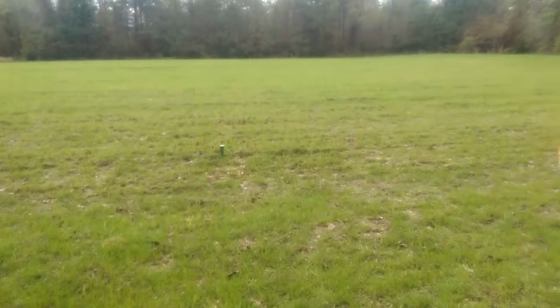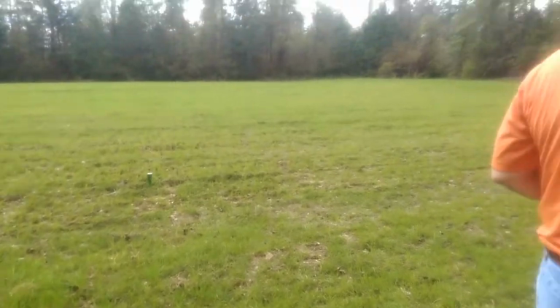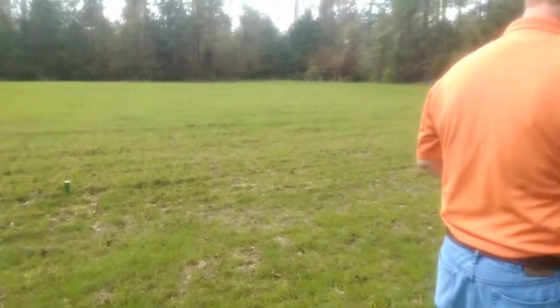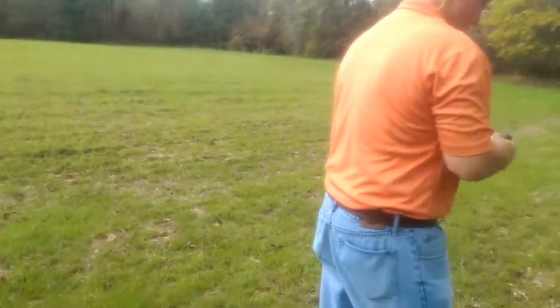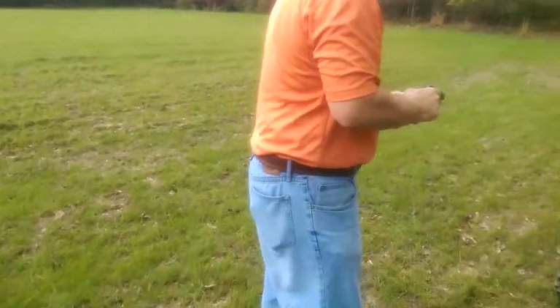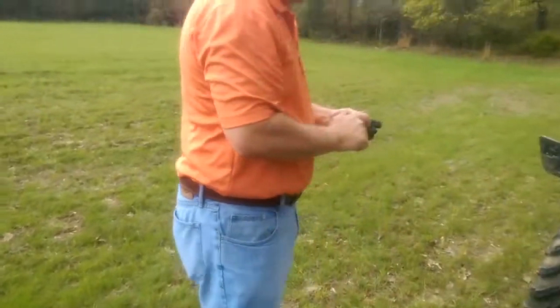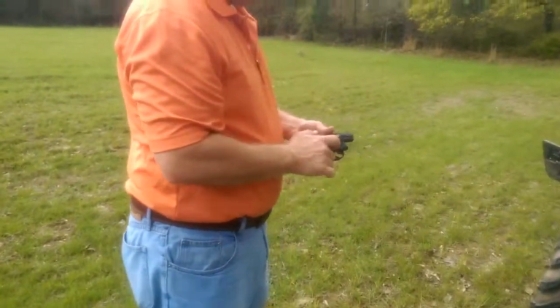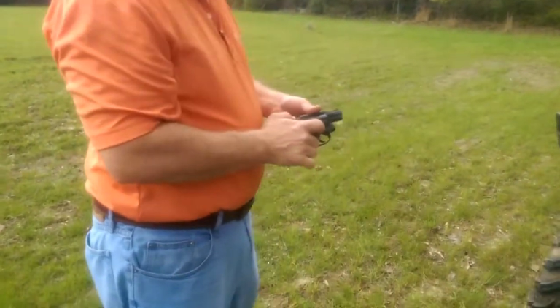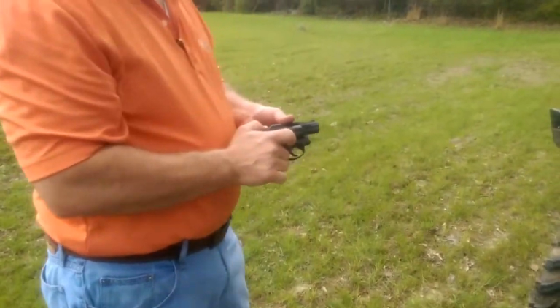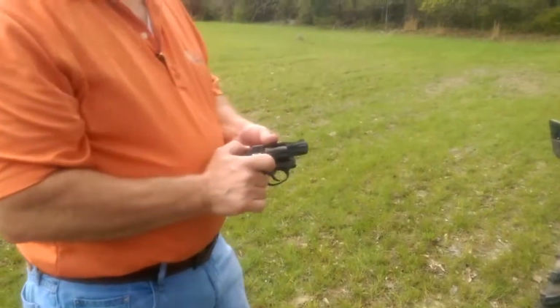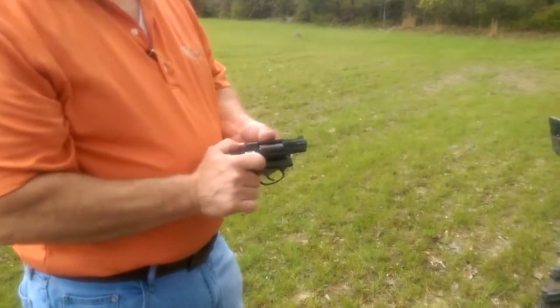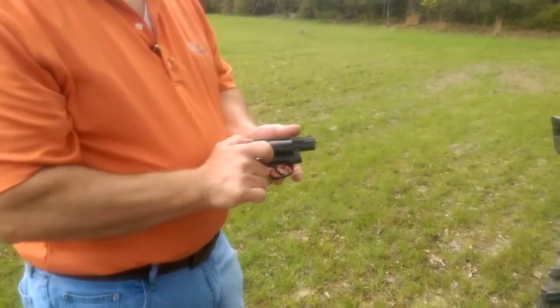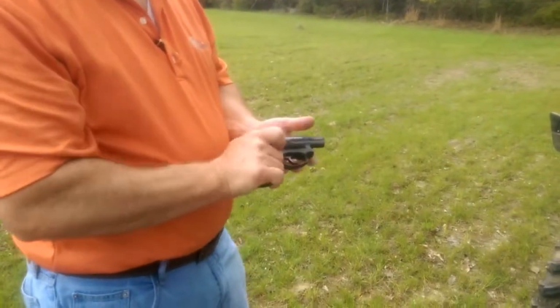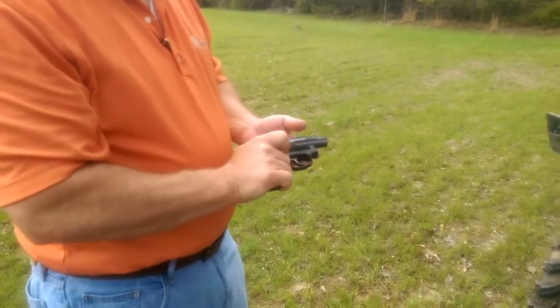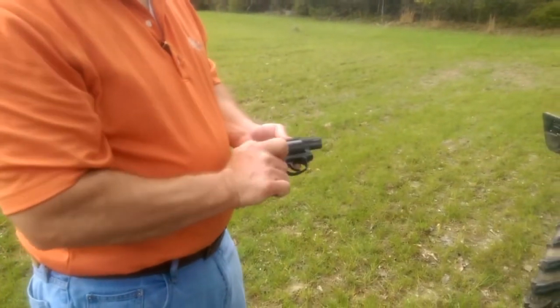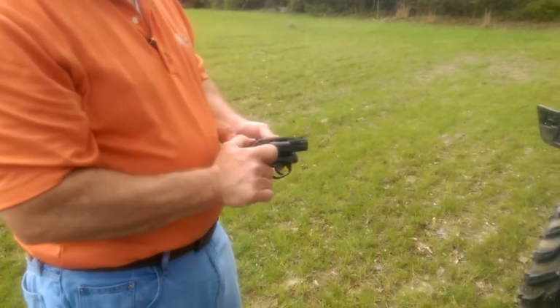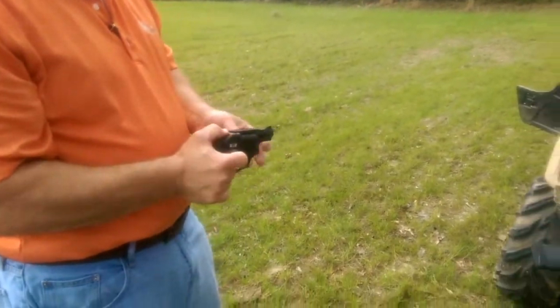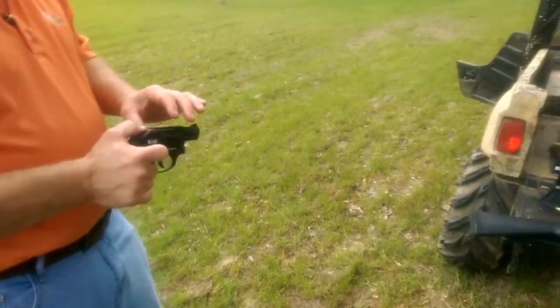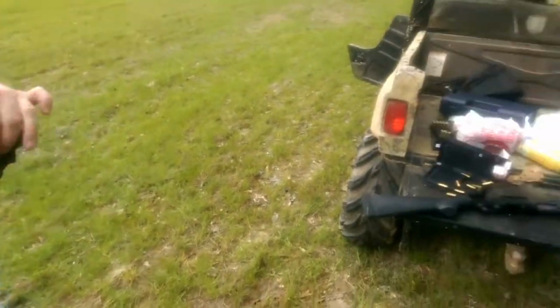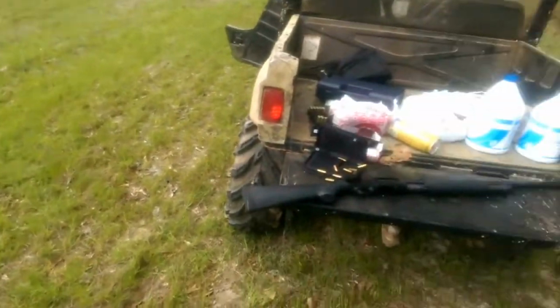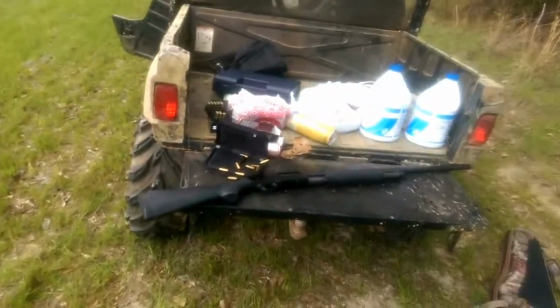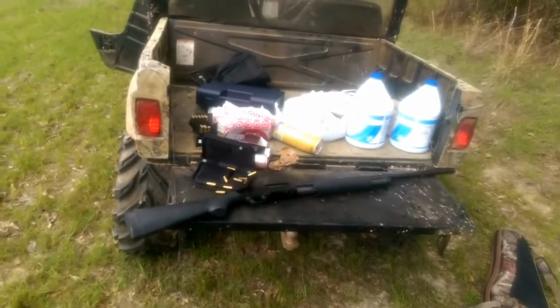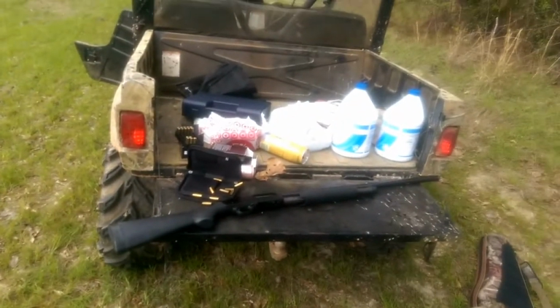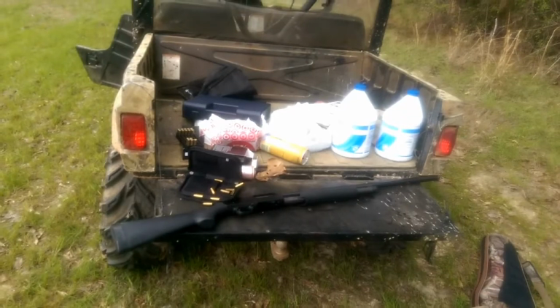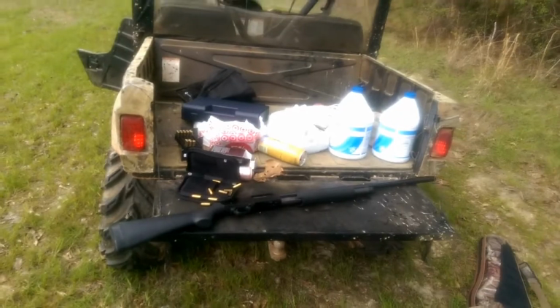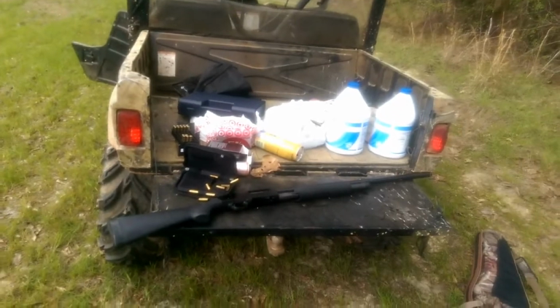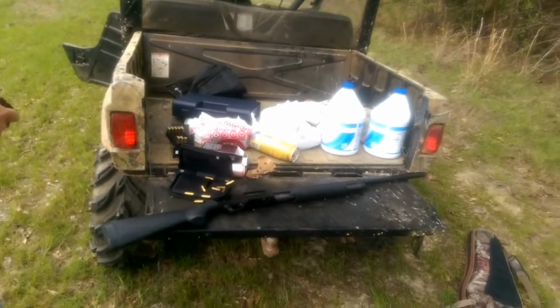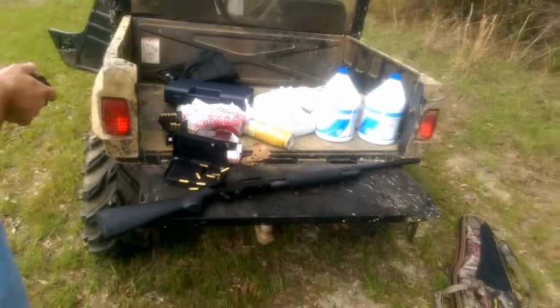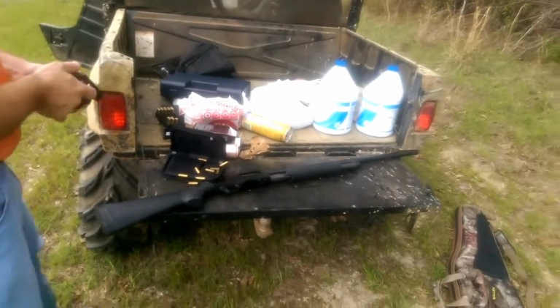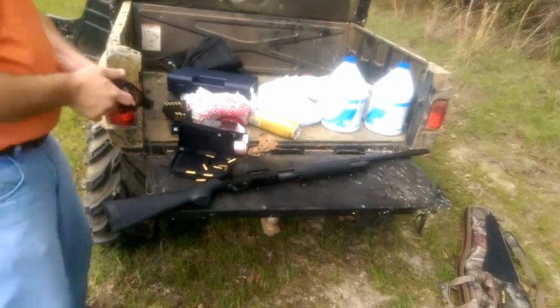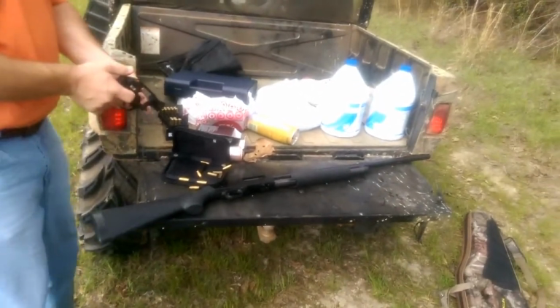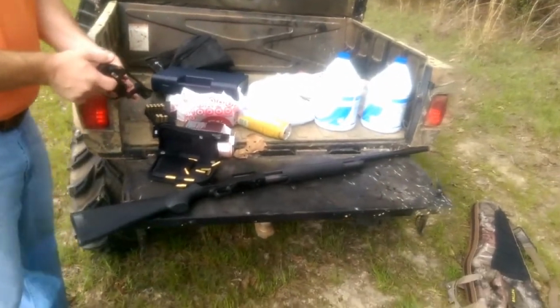Well, that was the .38 Special Smith & Wesson M&P Bodyguard. Up next, the 12-gauge Mossberg Maverick 88.